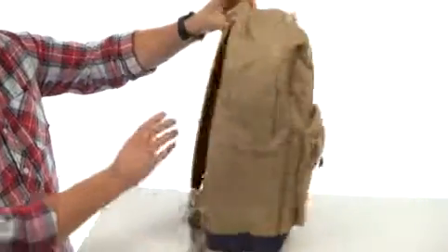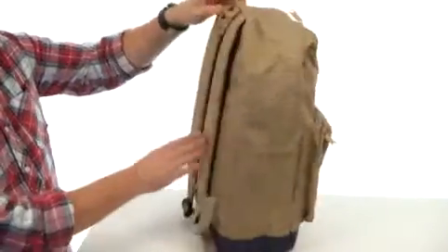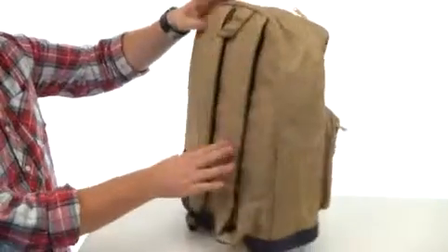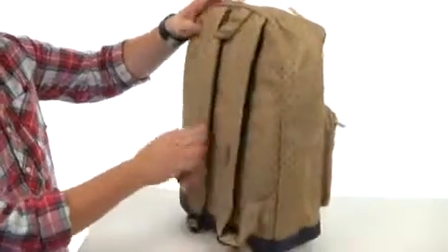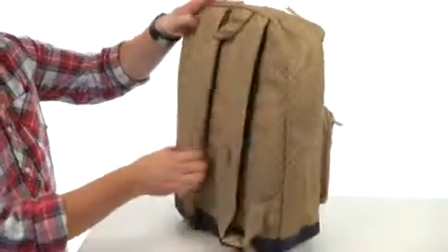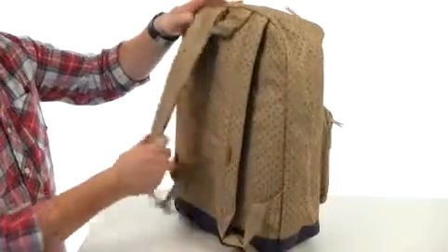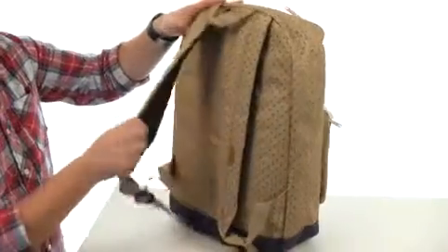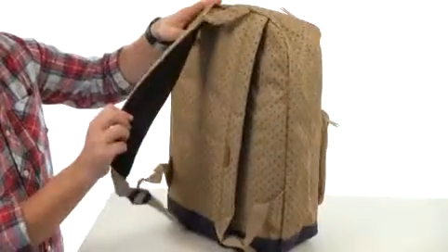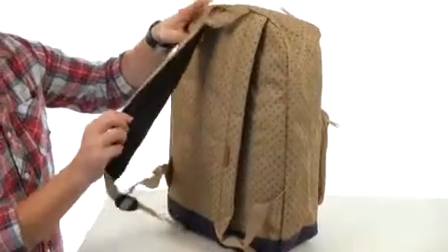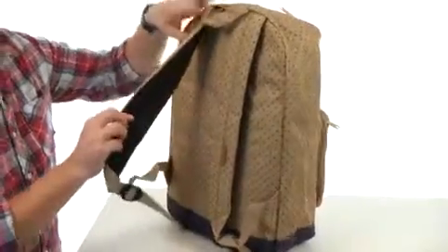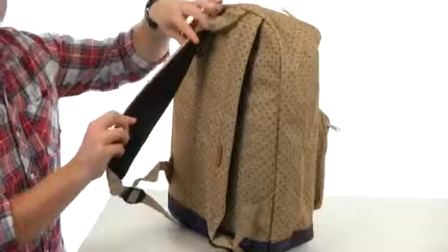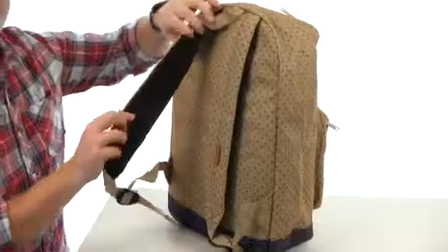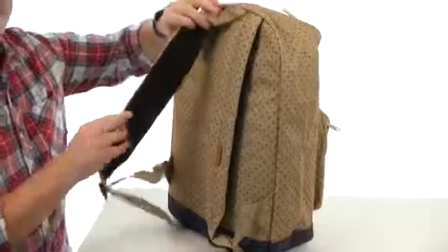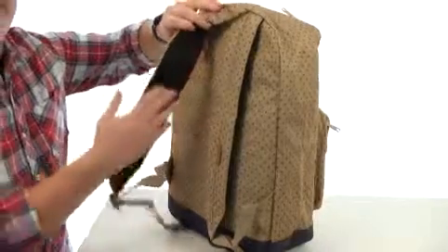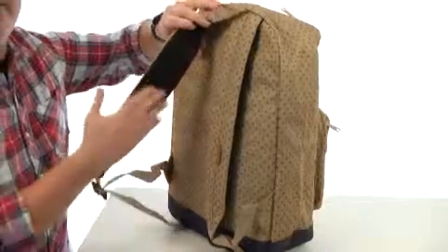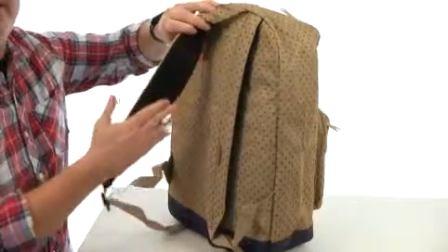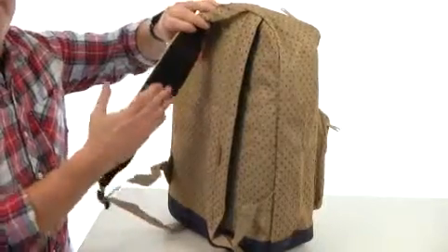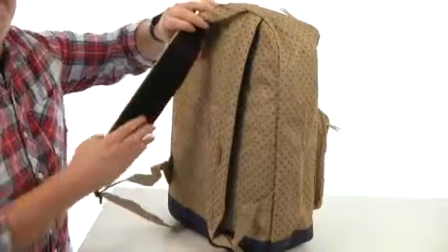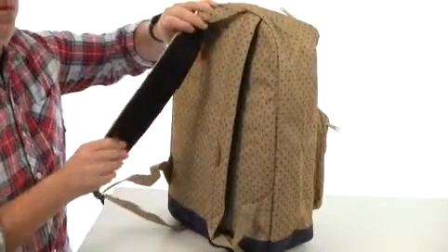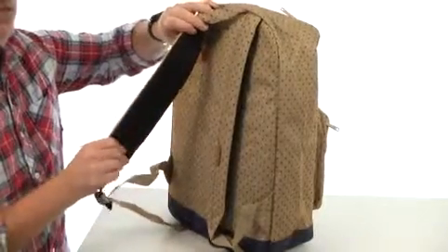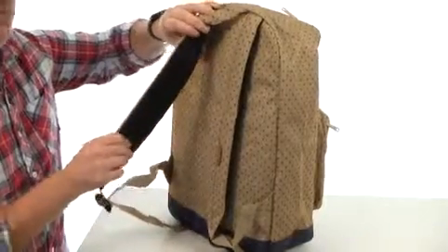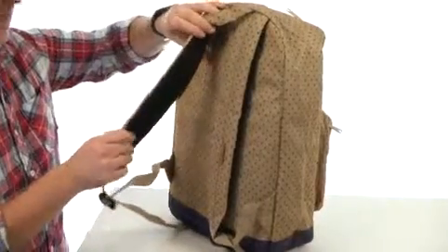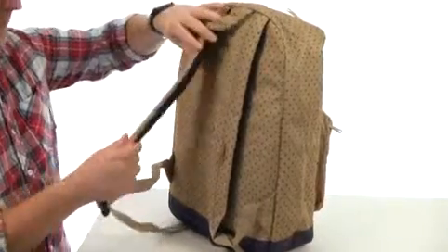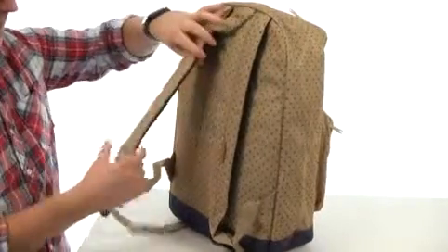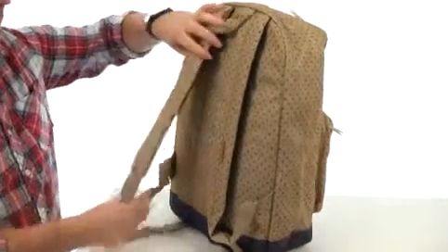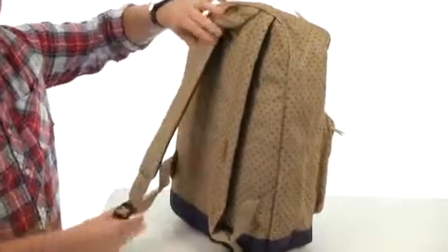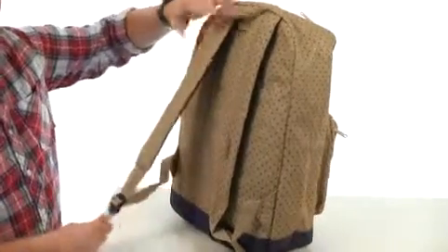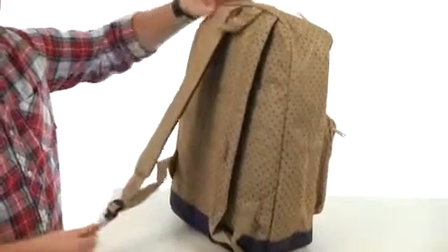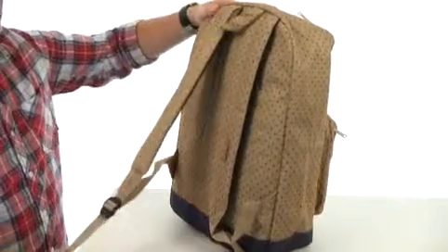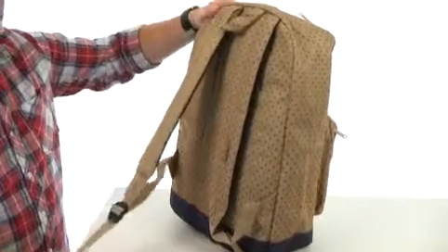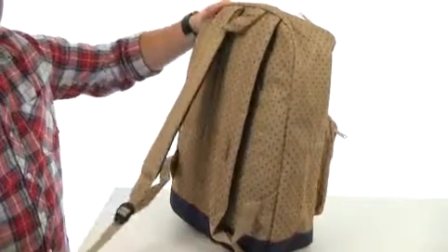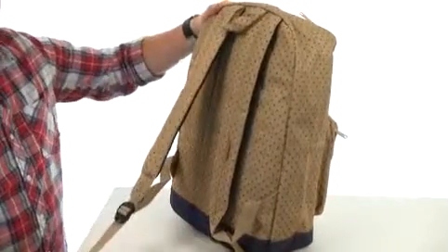The shoulder straps have a generous cushioning to them. You've got that breathable mesh on the back side there and they're going to be fully adjustable.